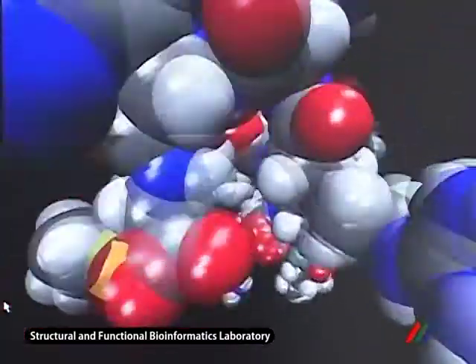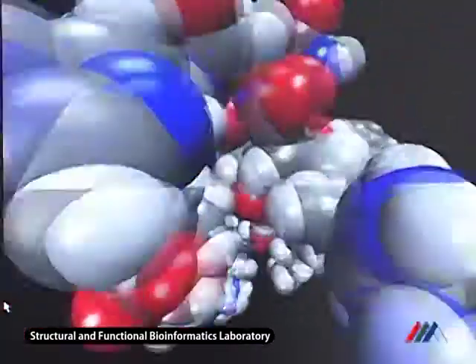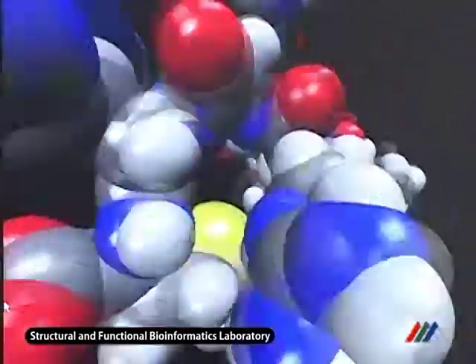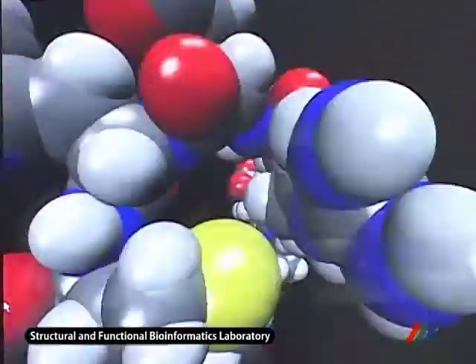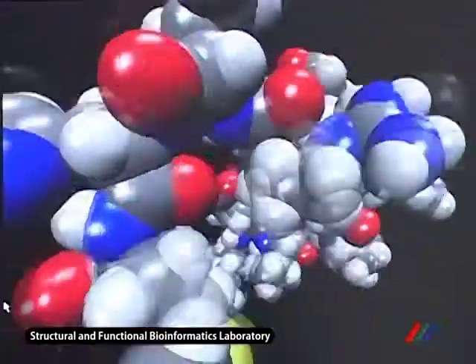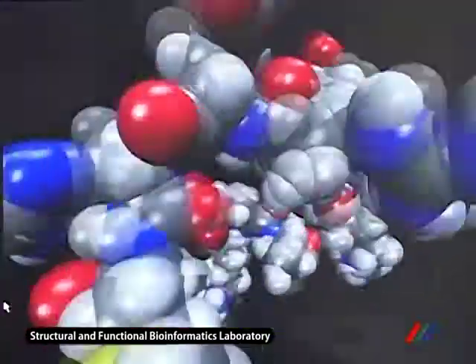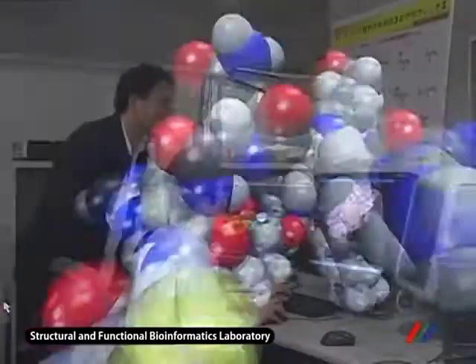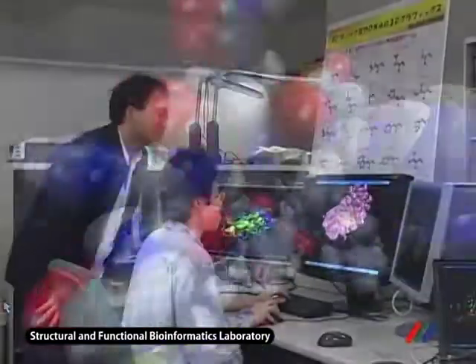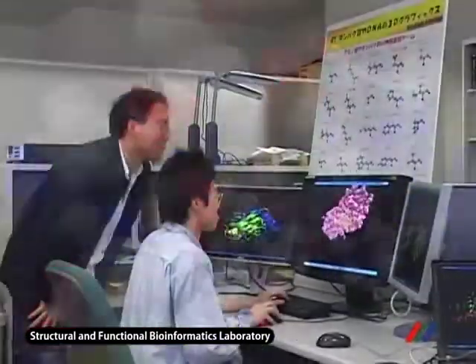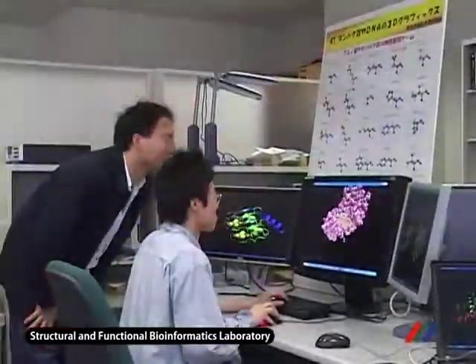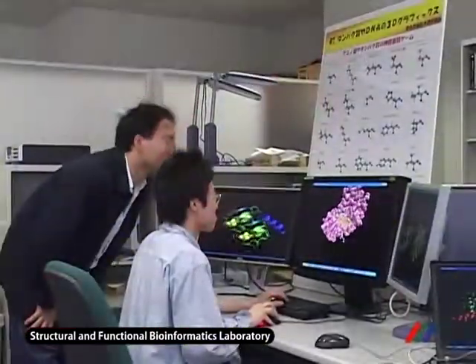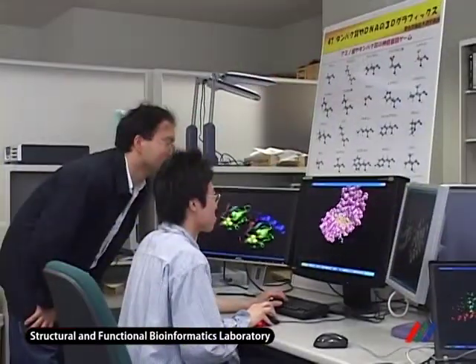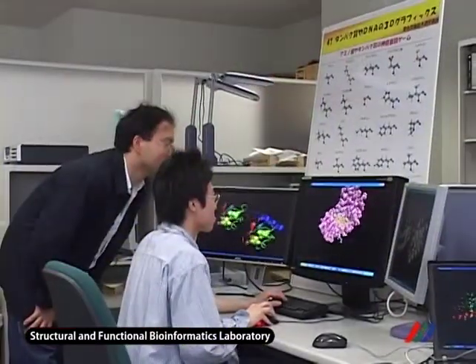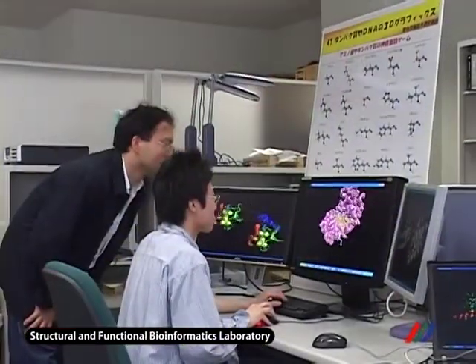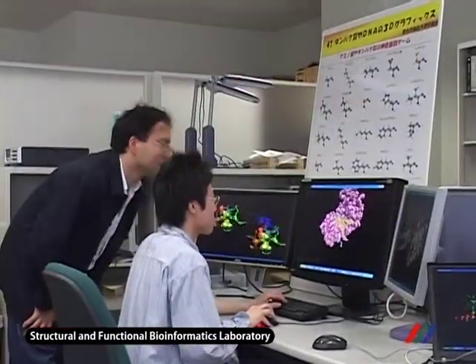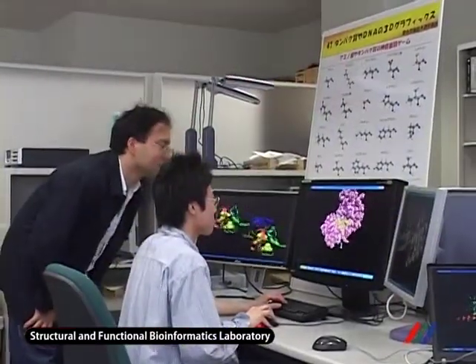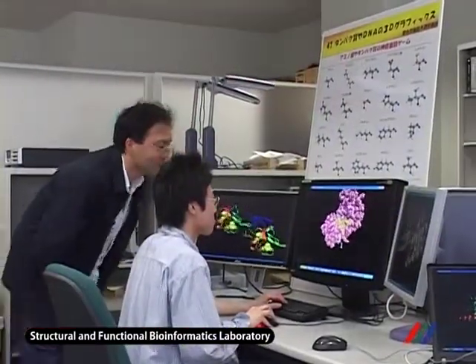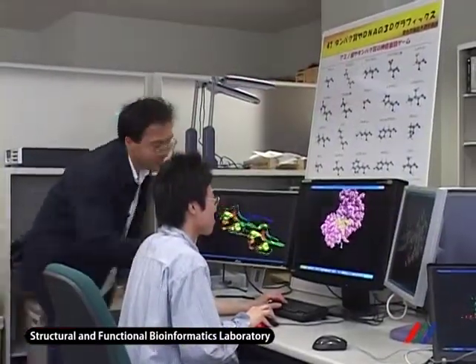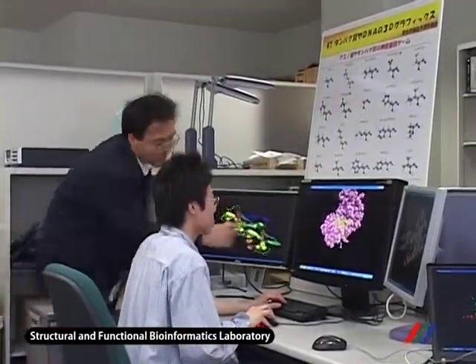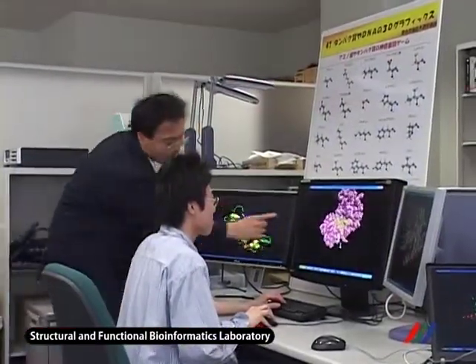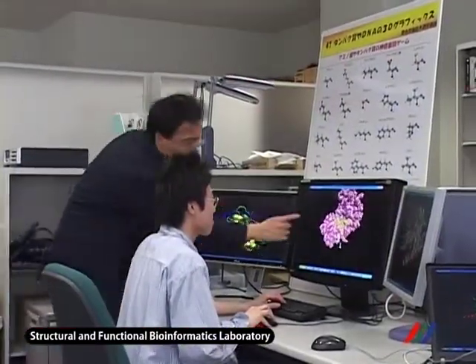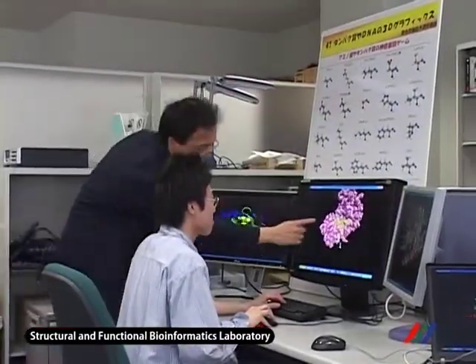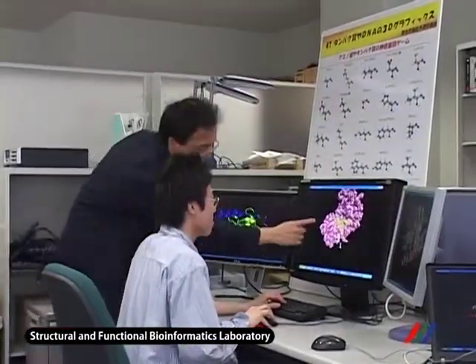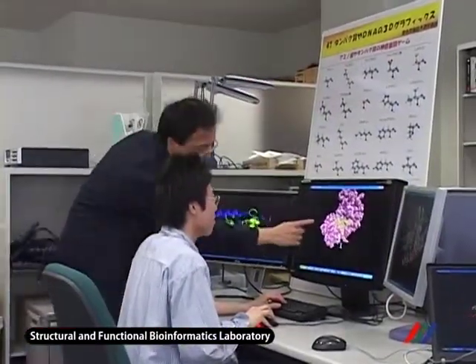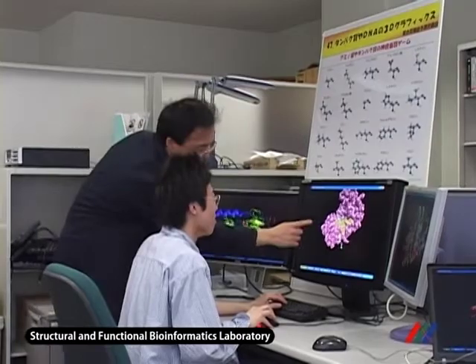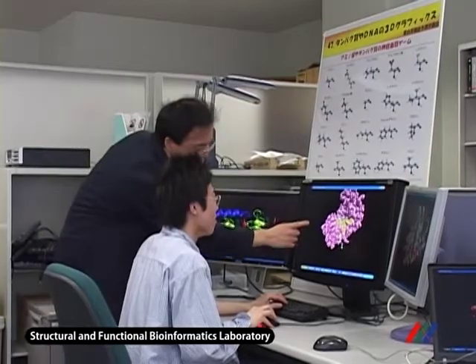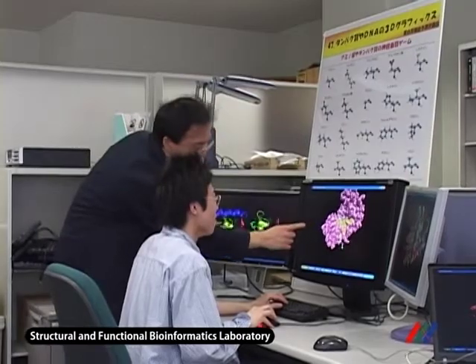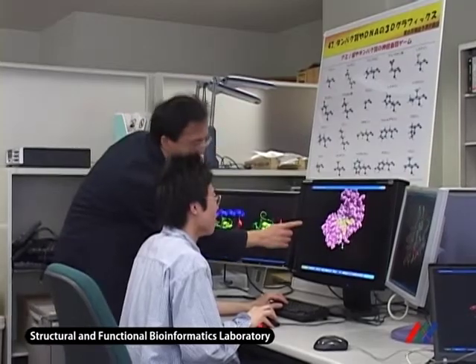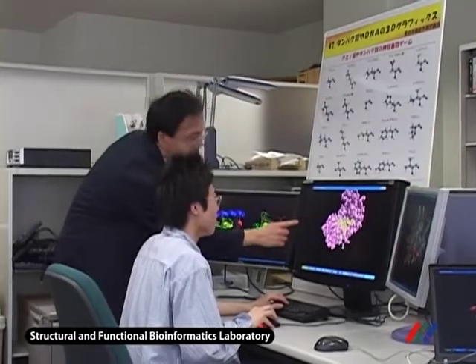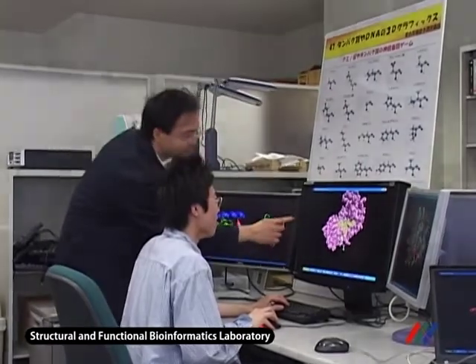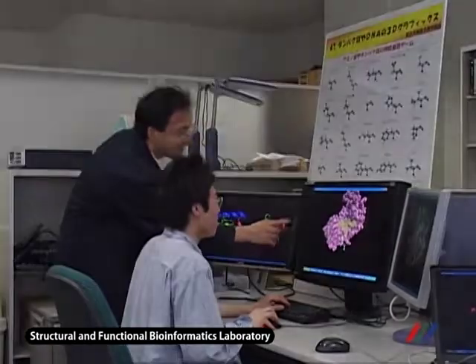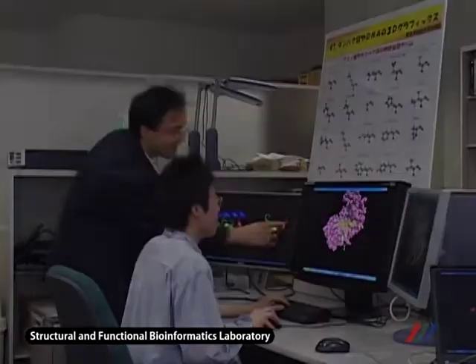We are also studying protein structure comparison and performing predictions of protein complexes.